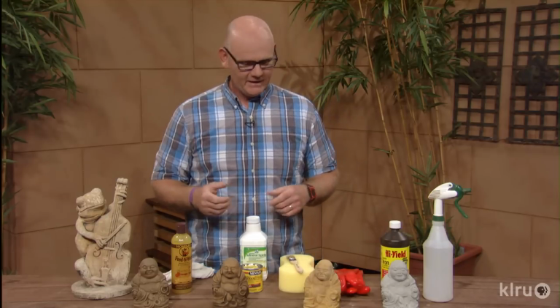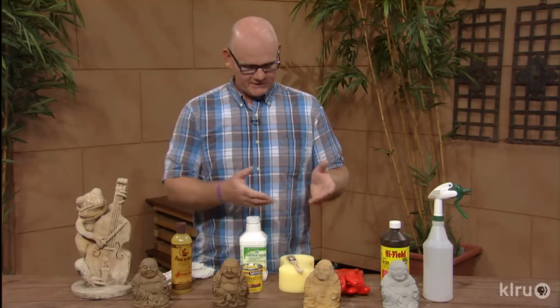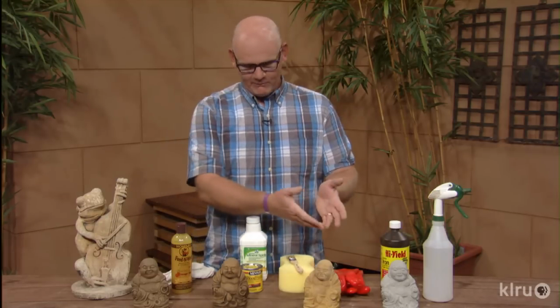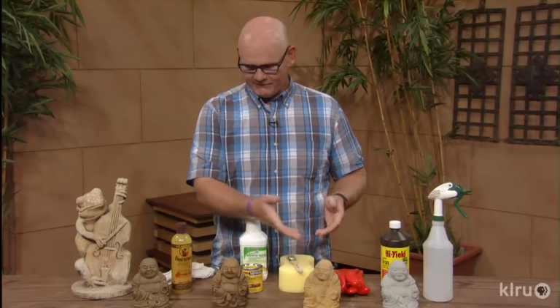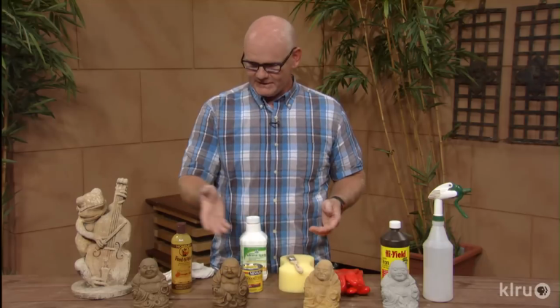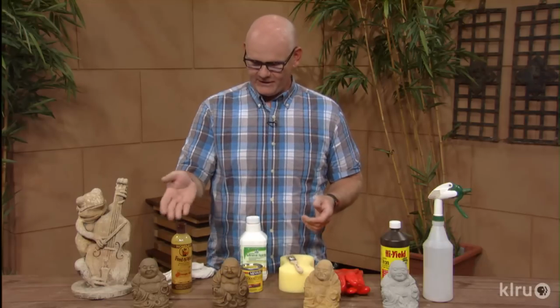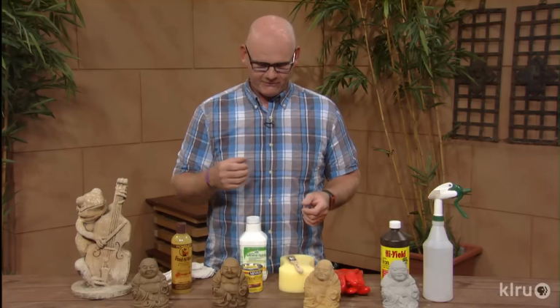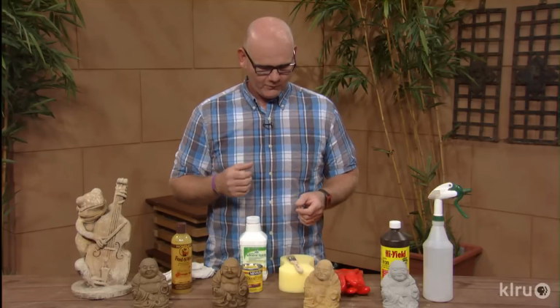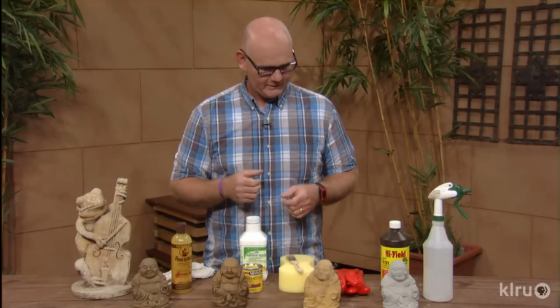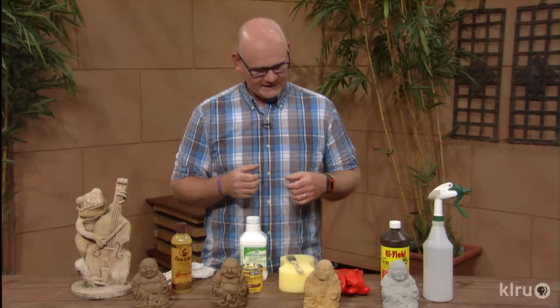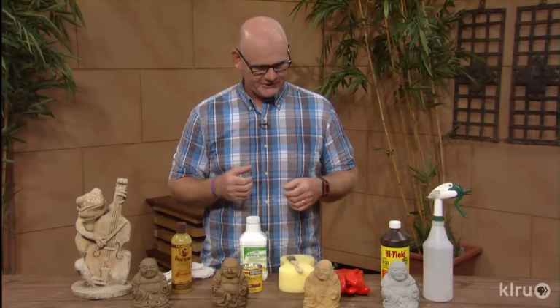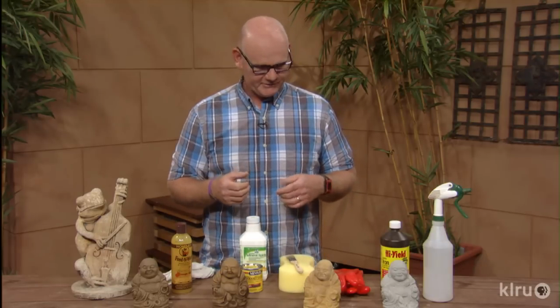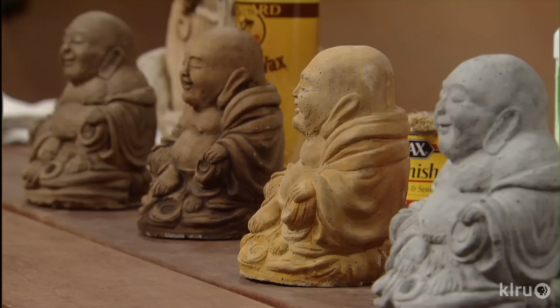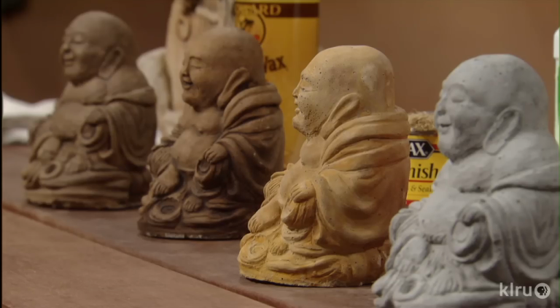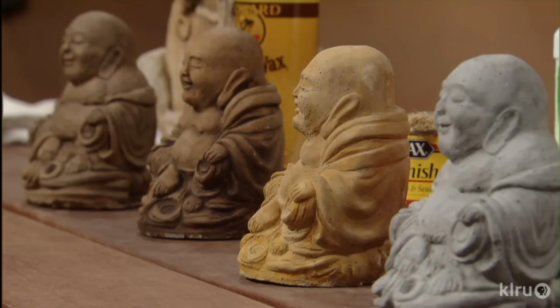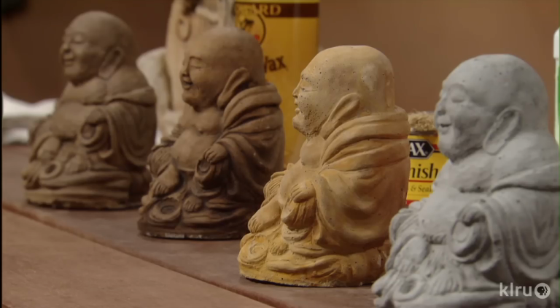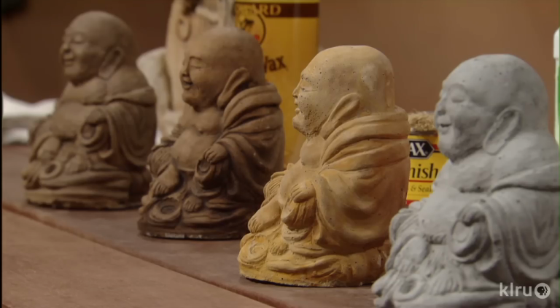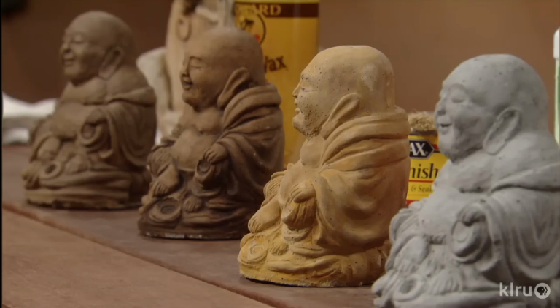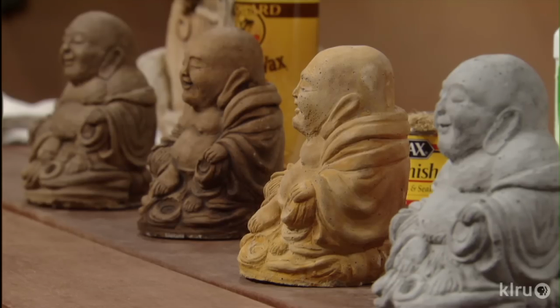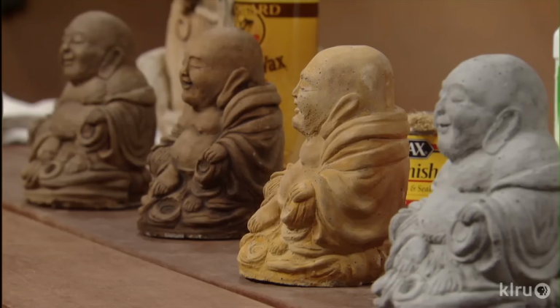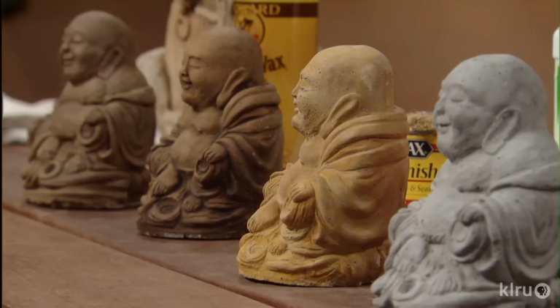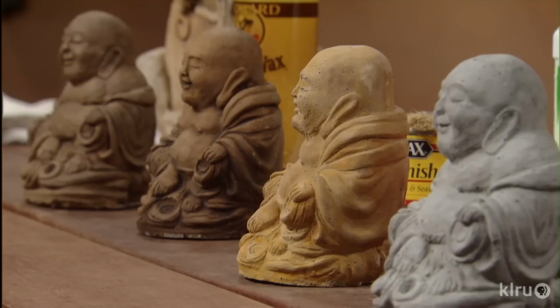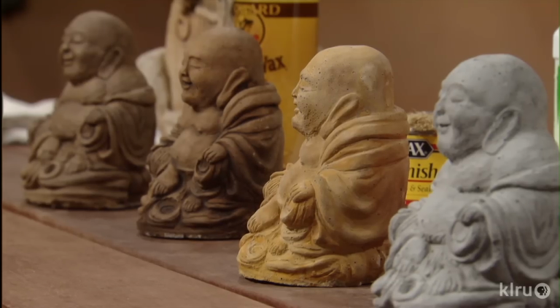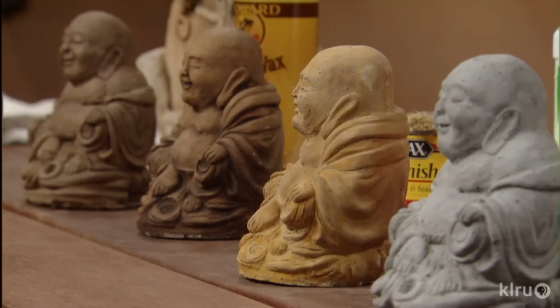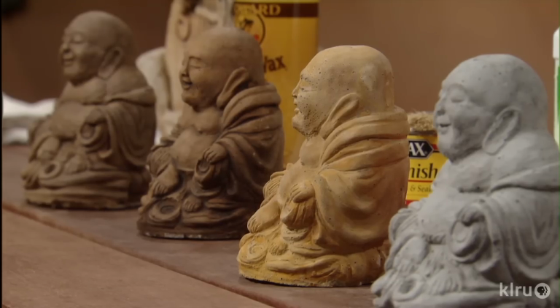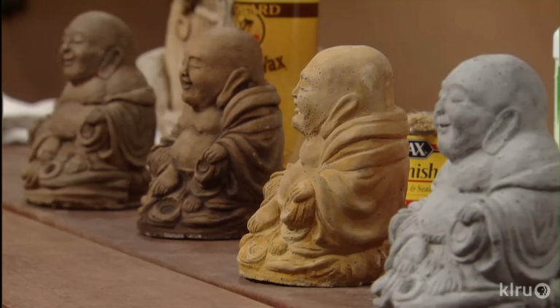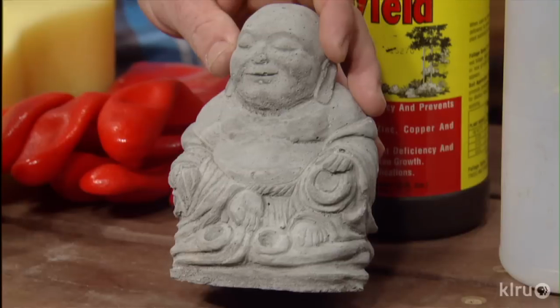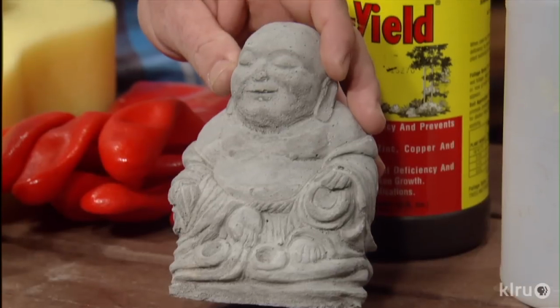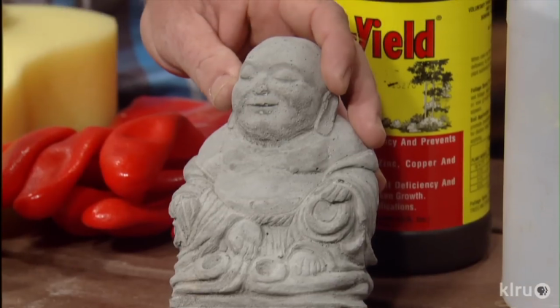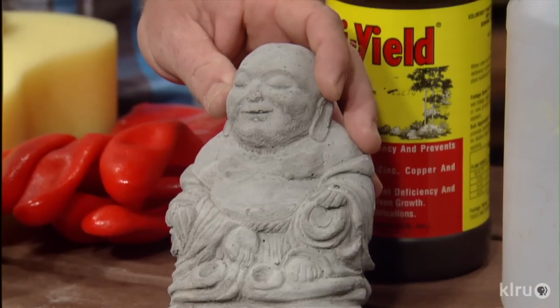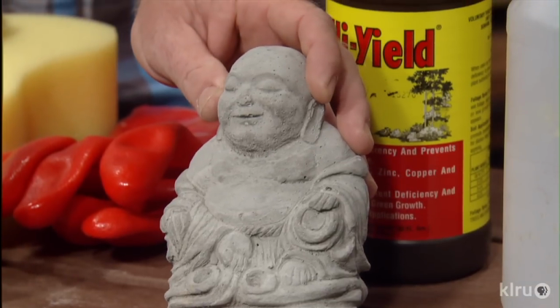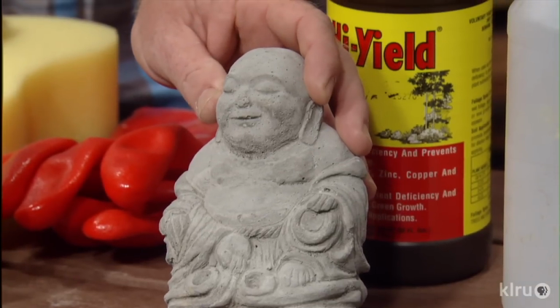So what we have here today are four statues that were all the same a couple of days ago. This is your basic concrete Buddha statue.